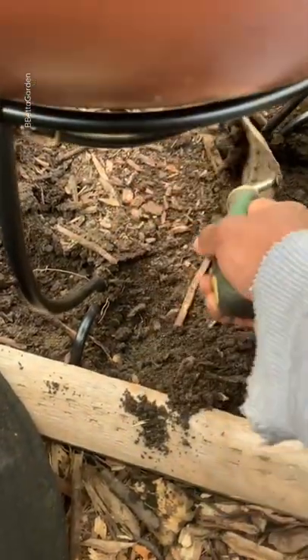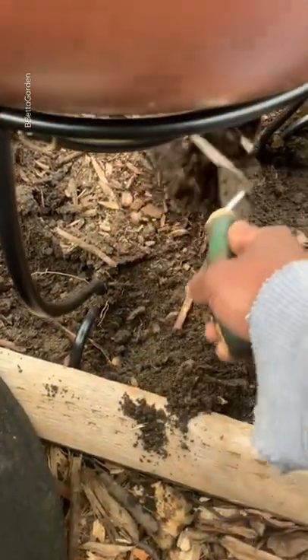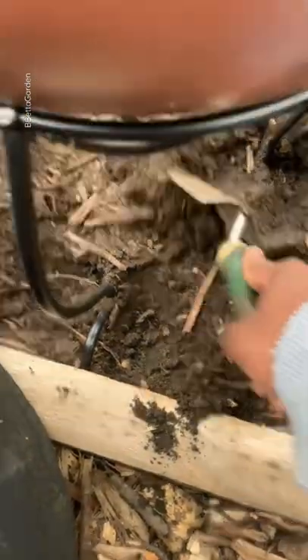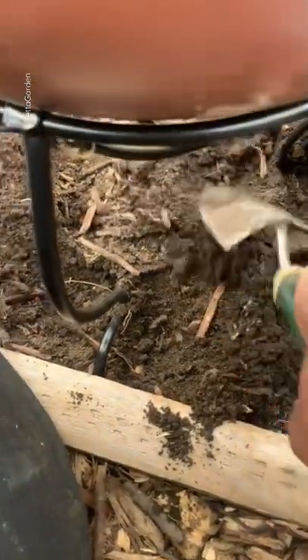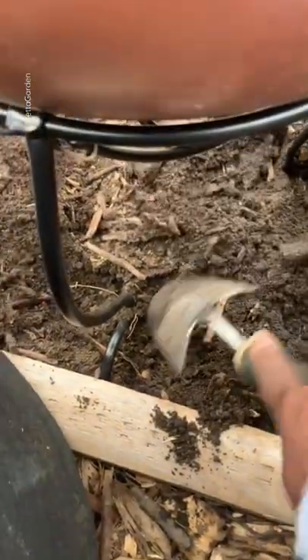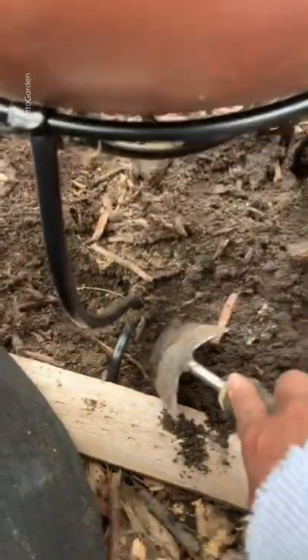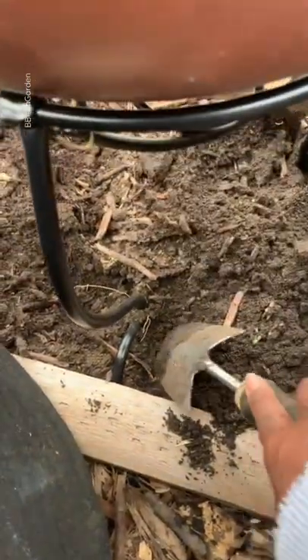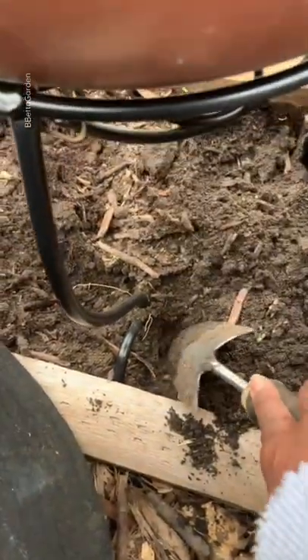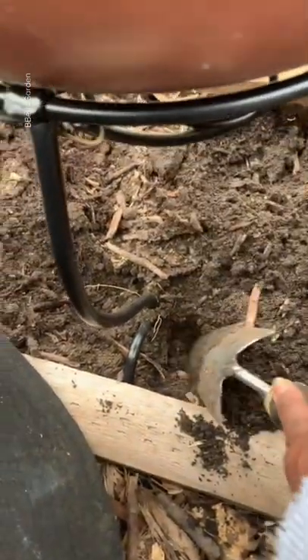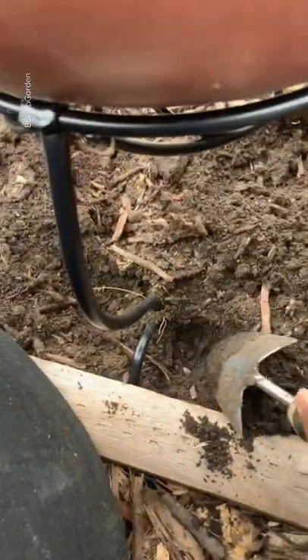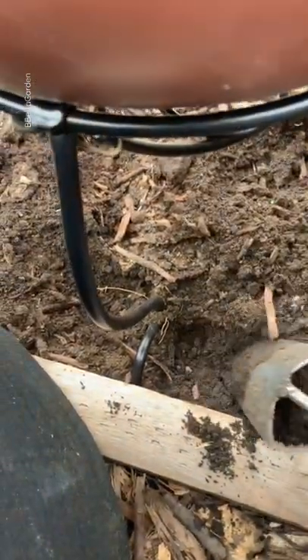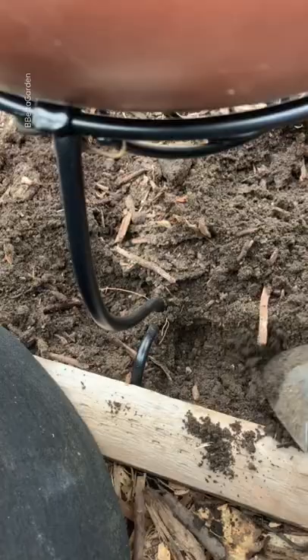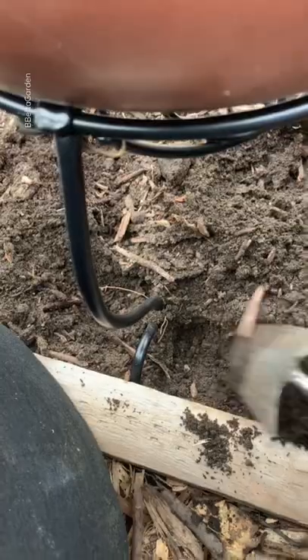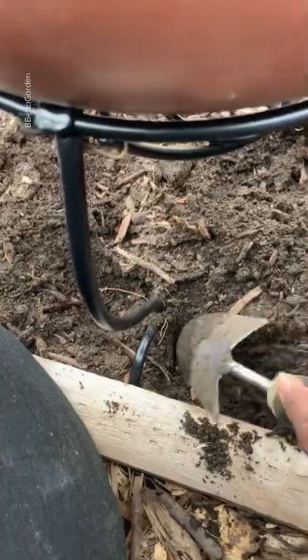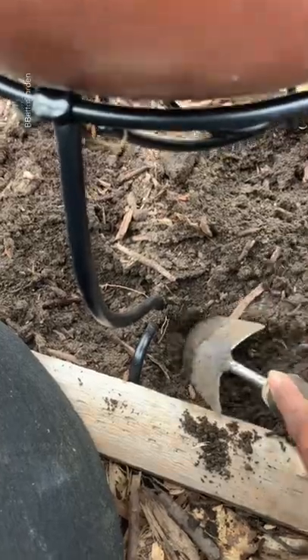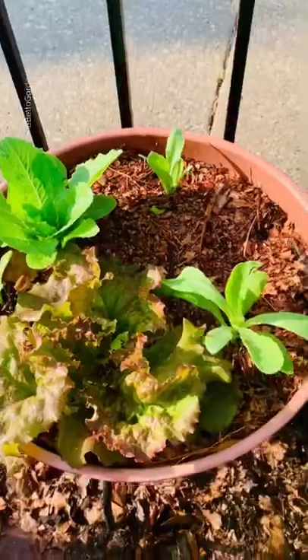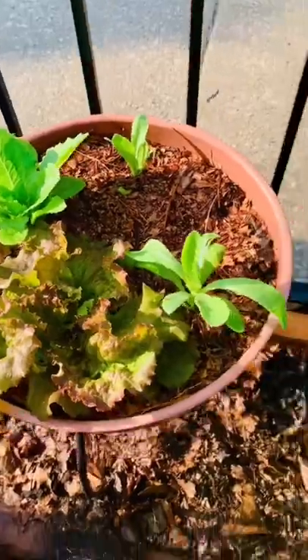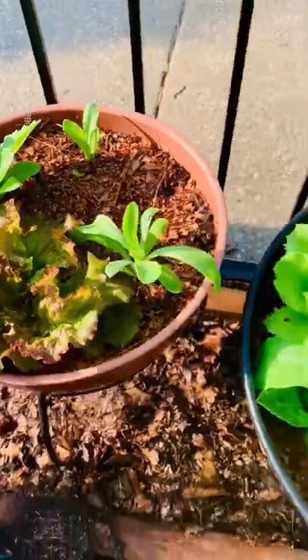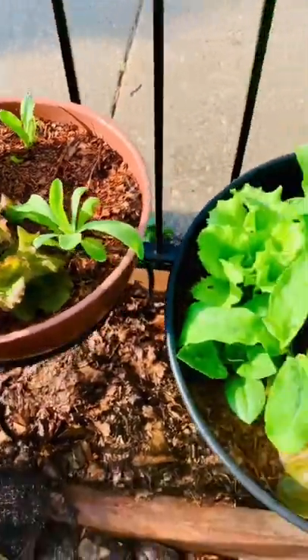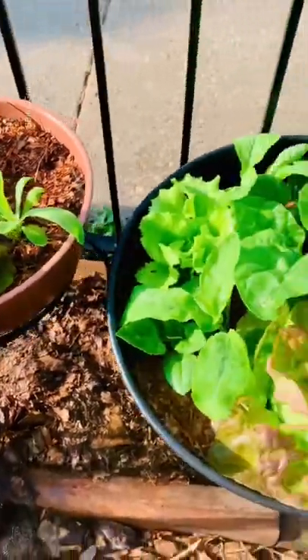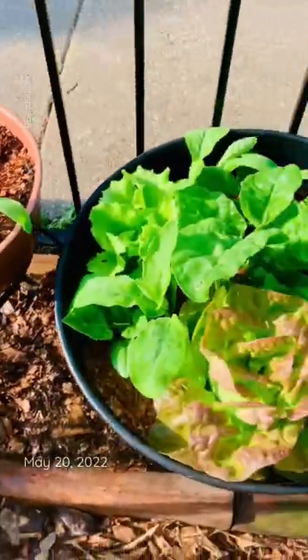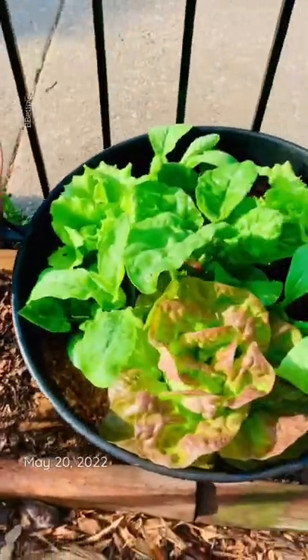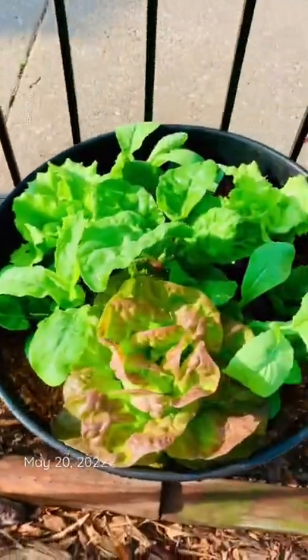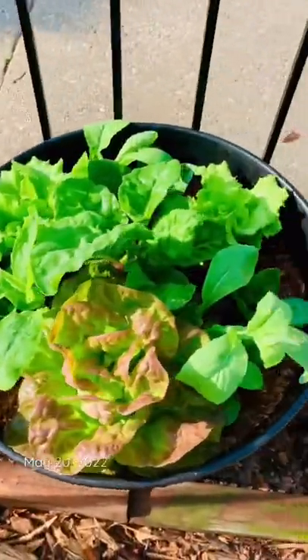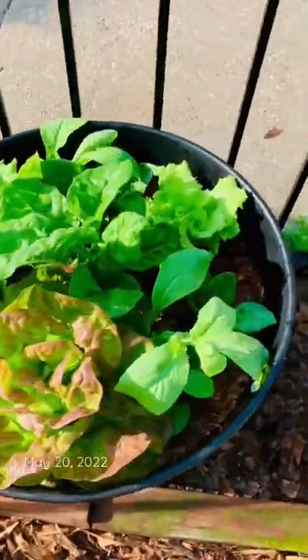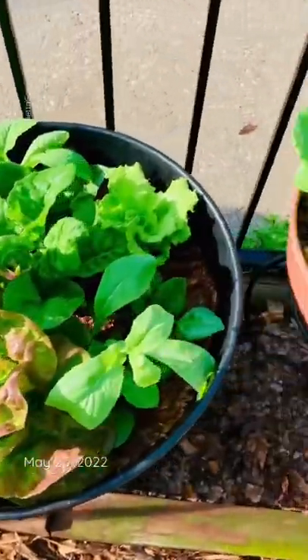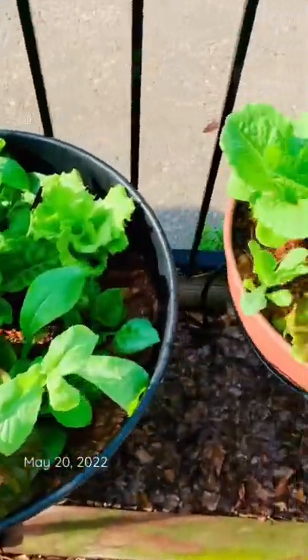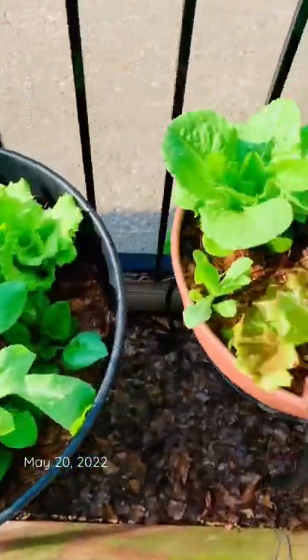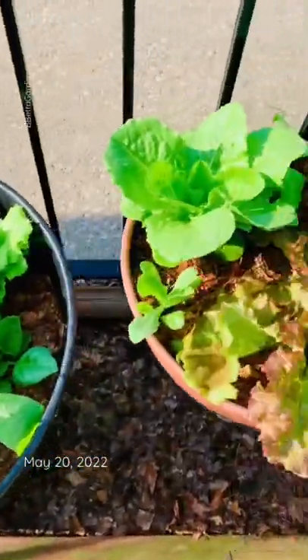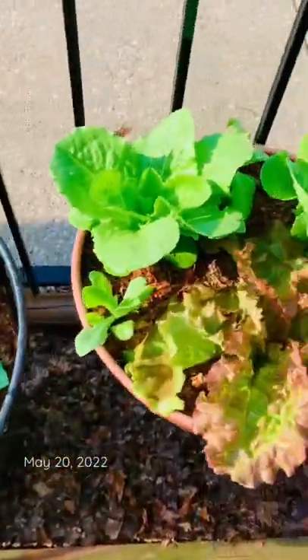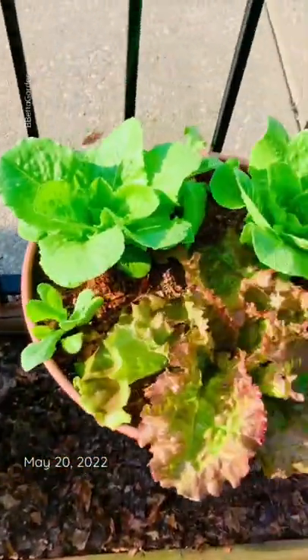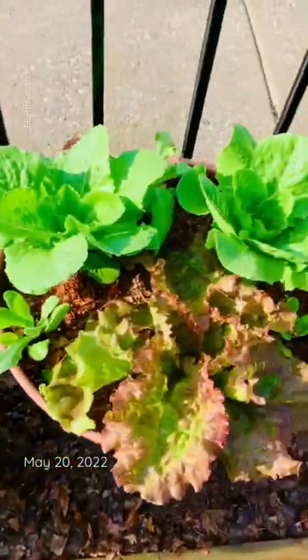So I've grown flowers in these mostly, but this year I think I'm going to create a salad bowl. All right, that's what I got.